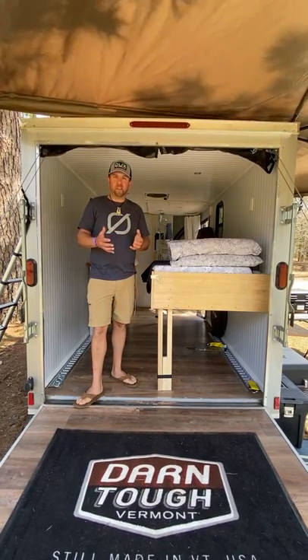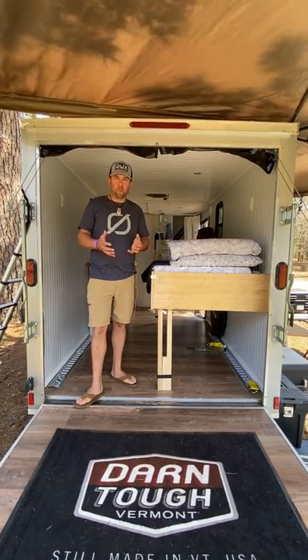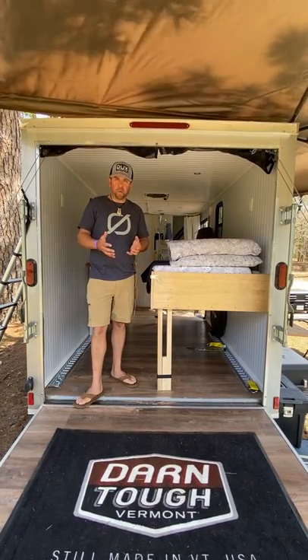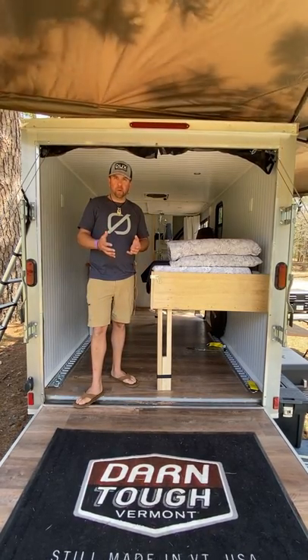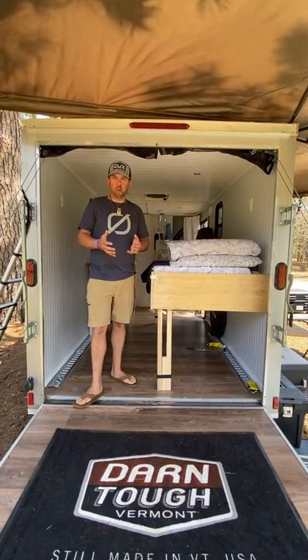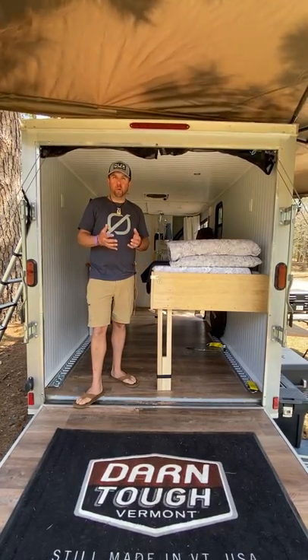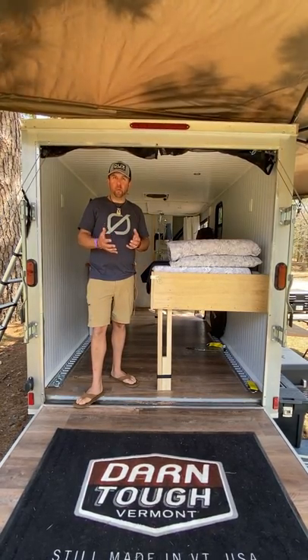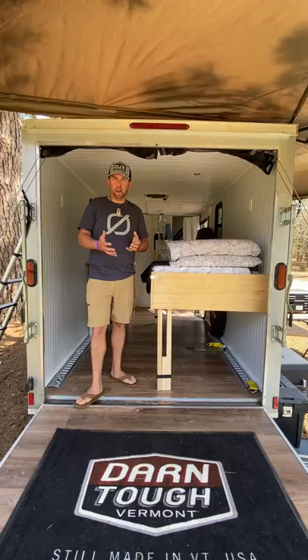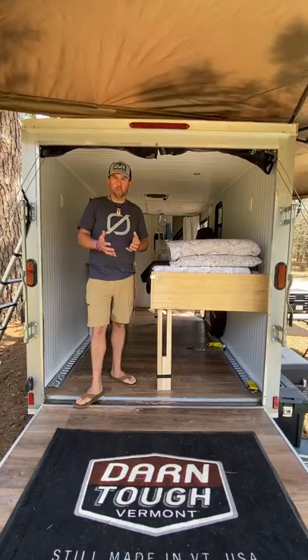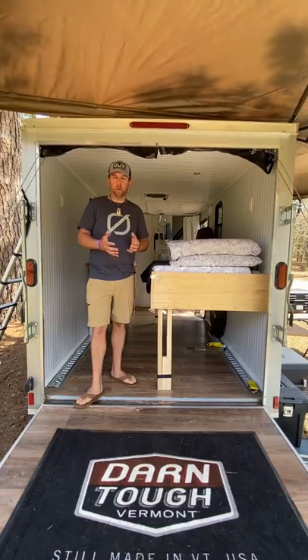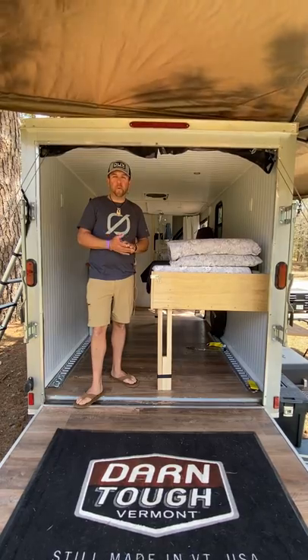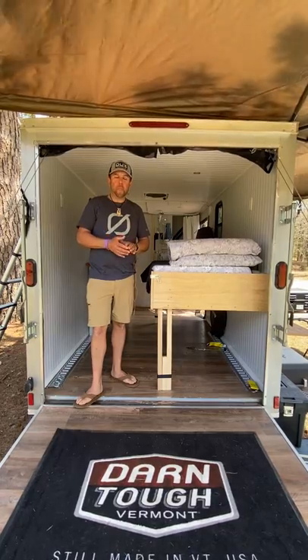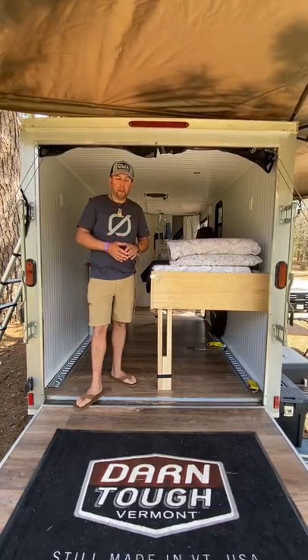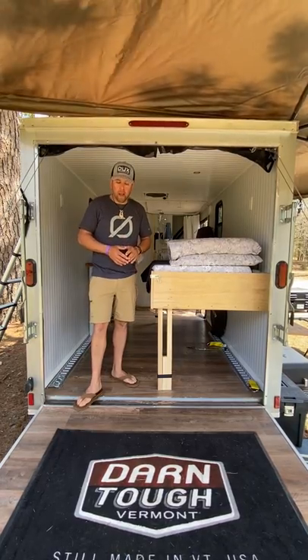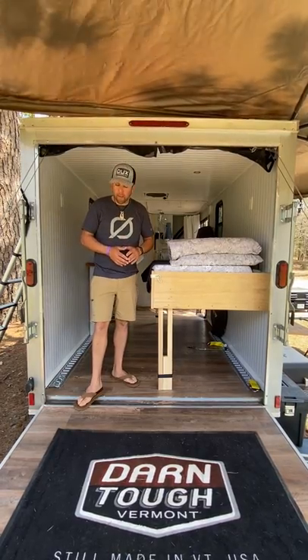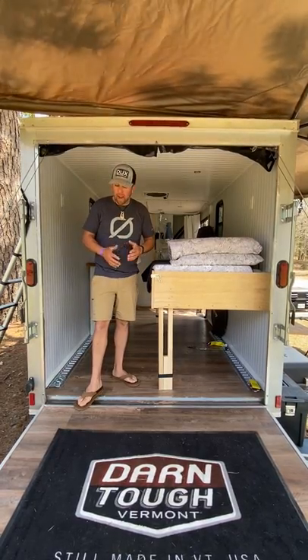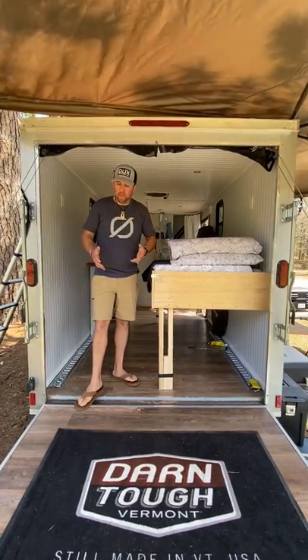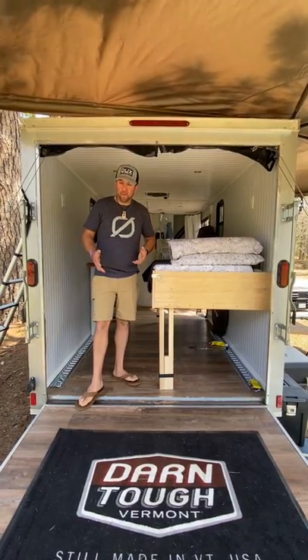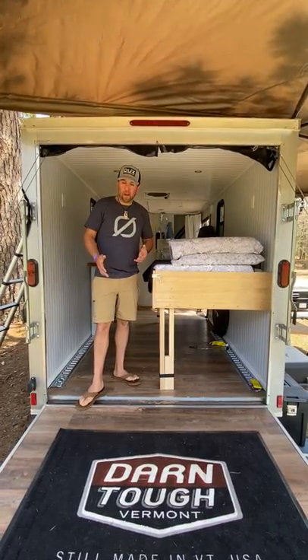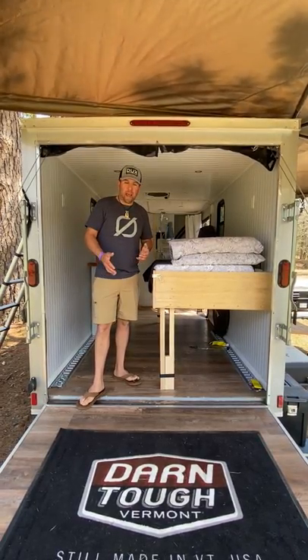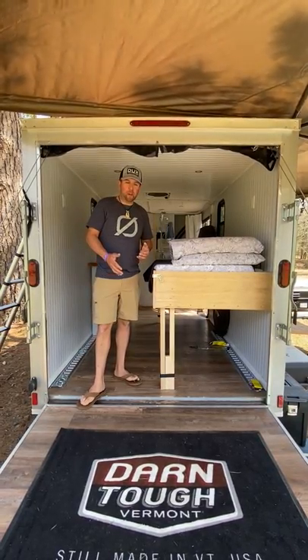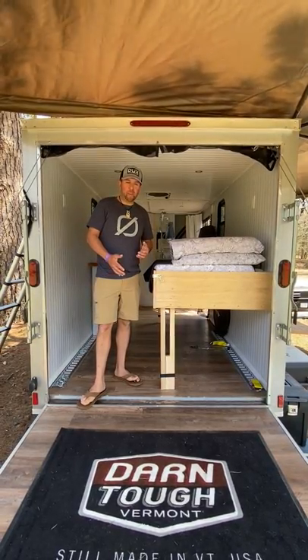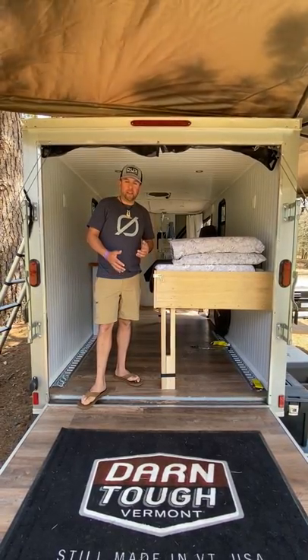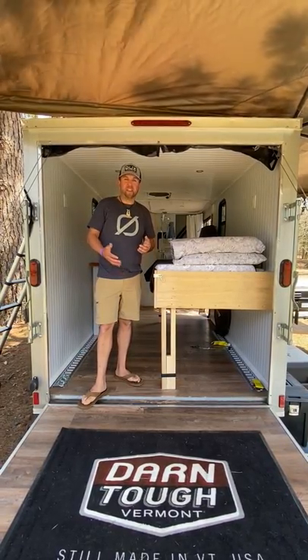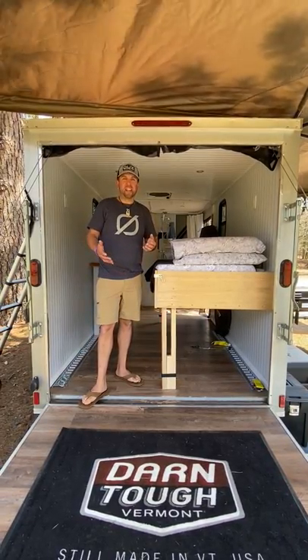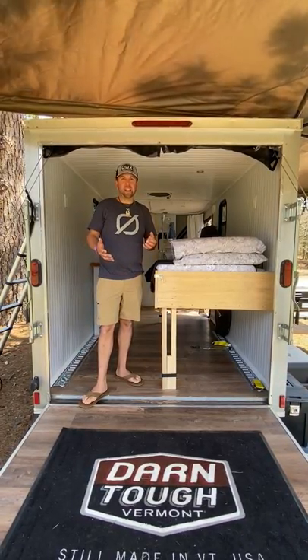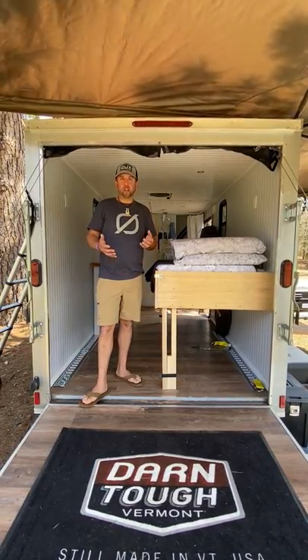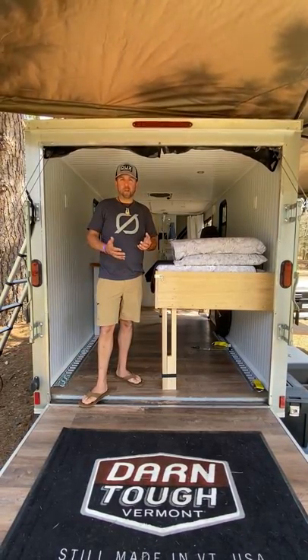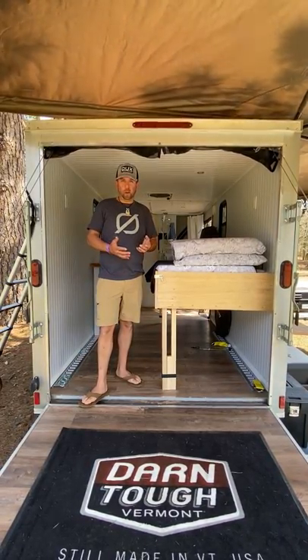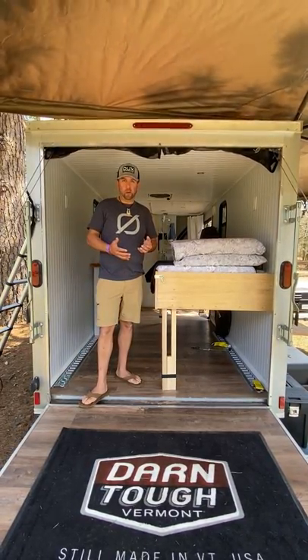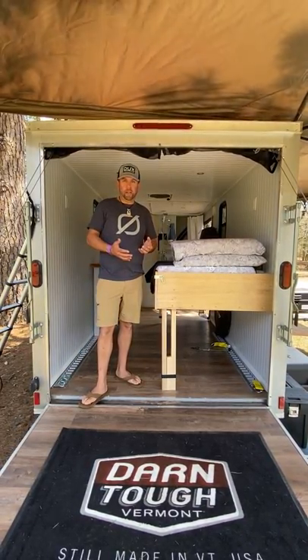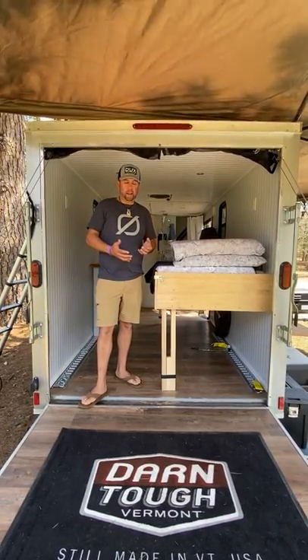It's super super durable, it's waterproof, I've been very happy with it, and aesthetically it looks really really nice.